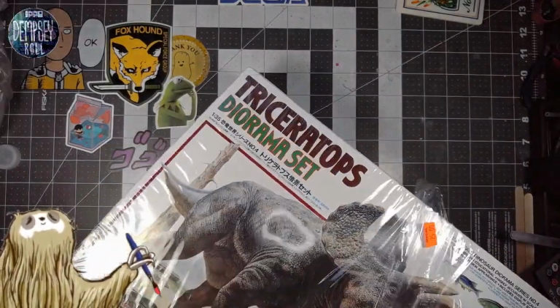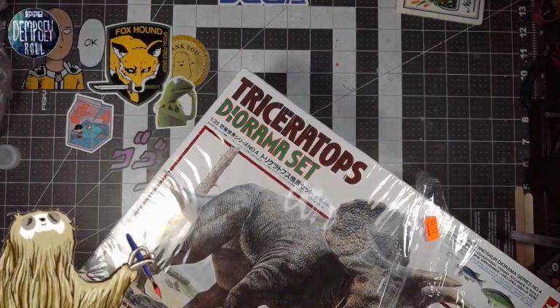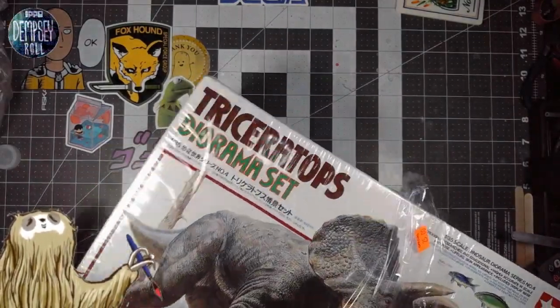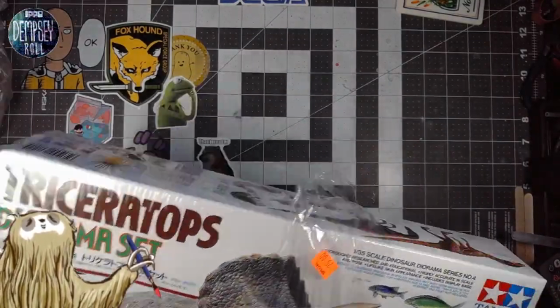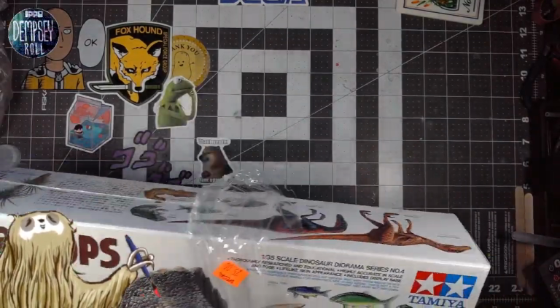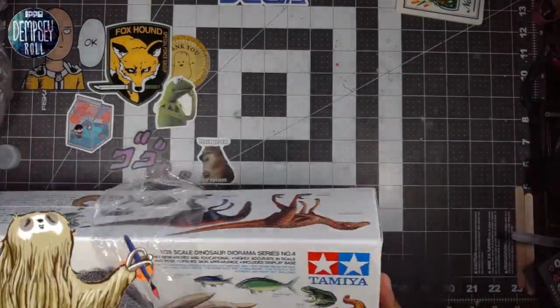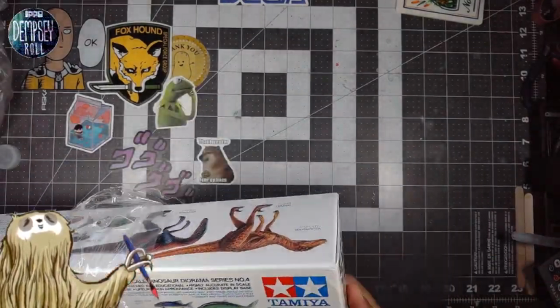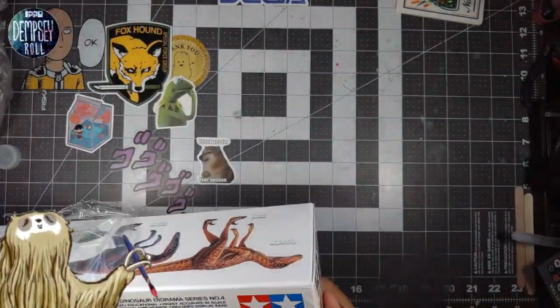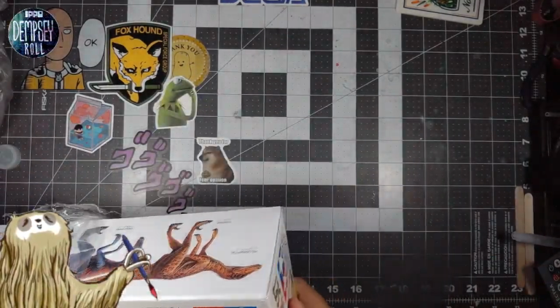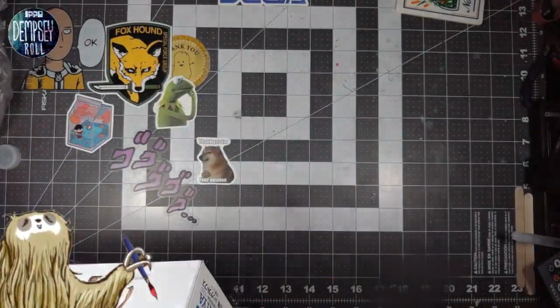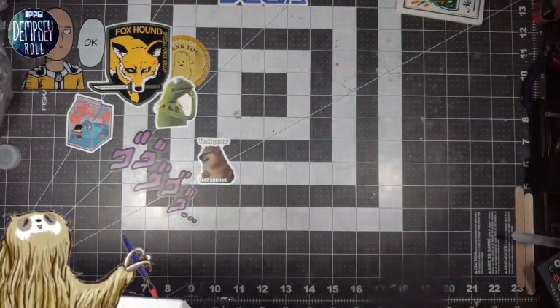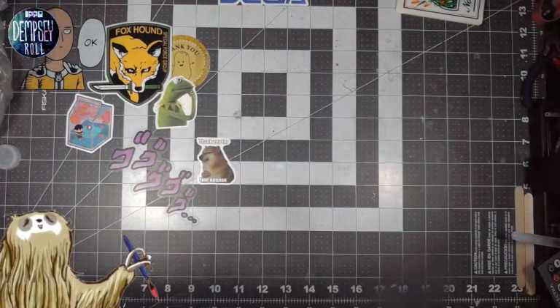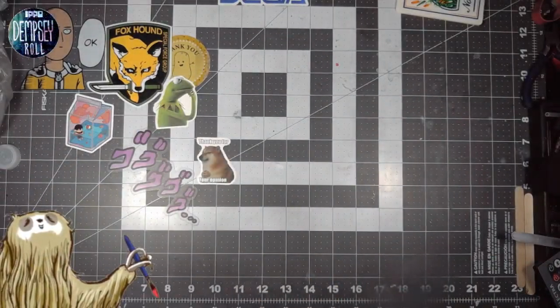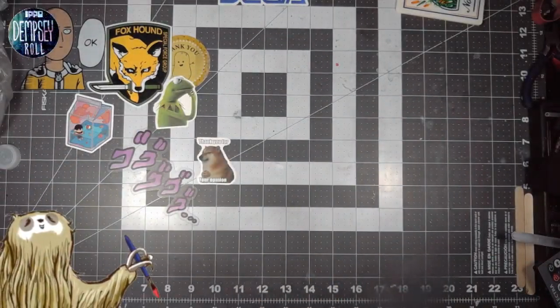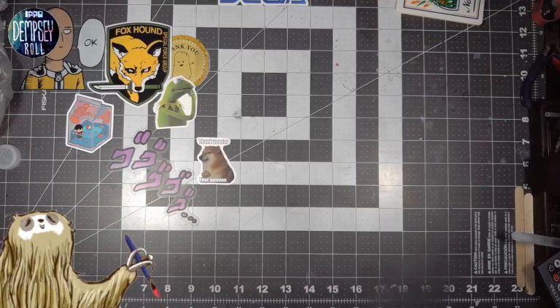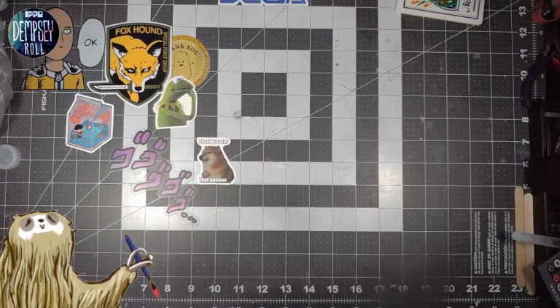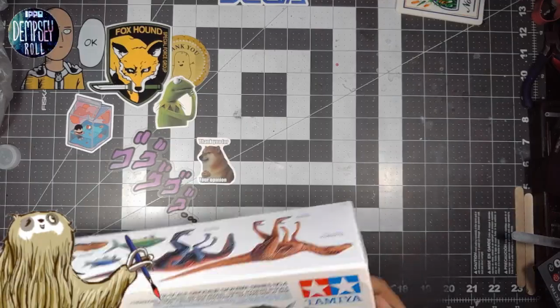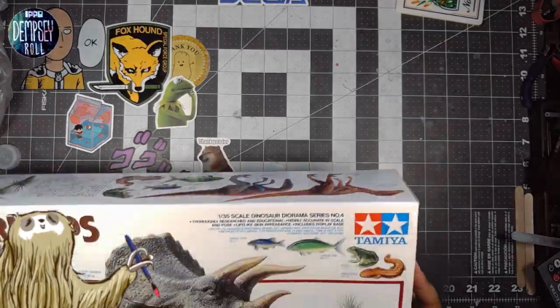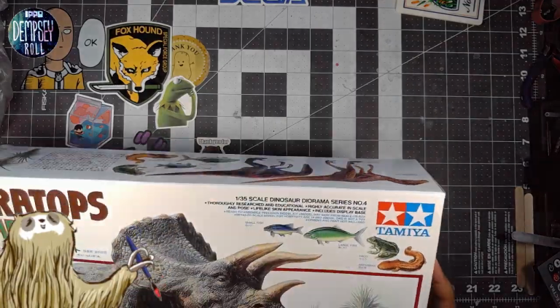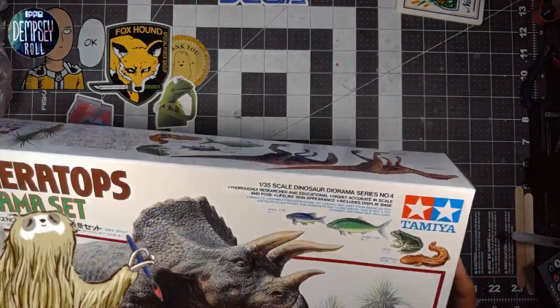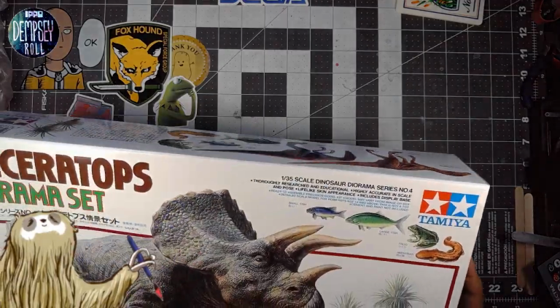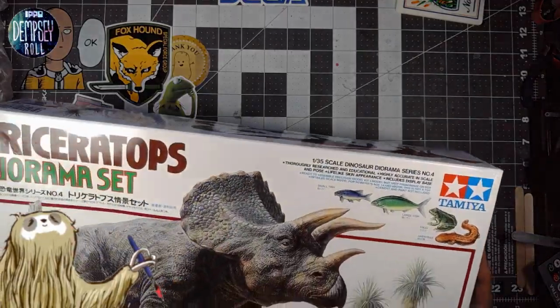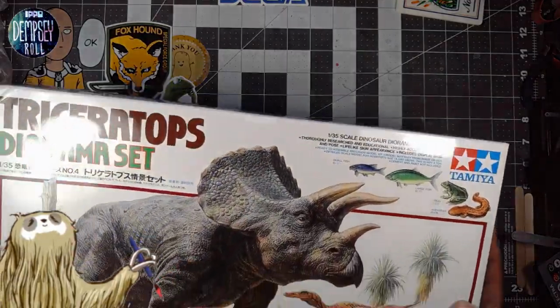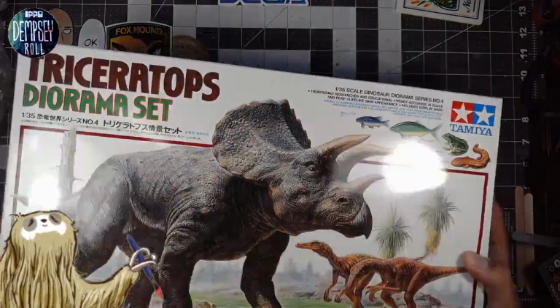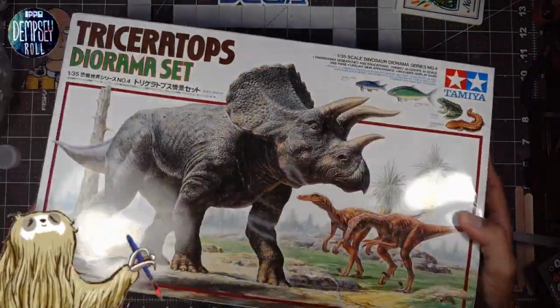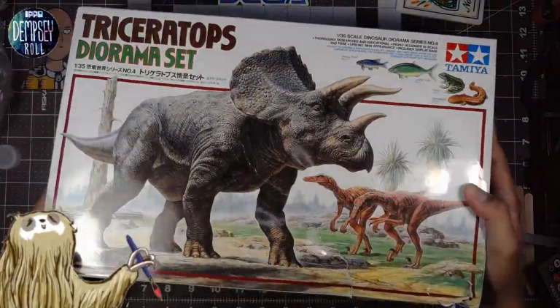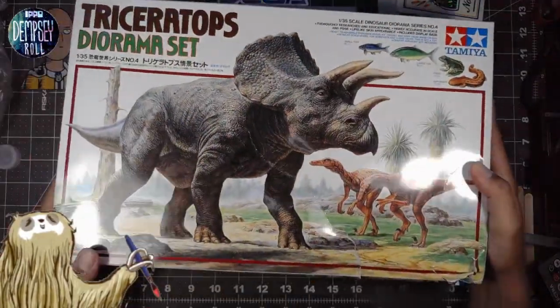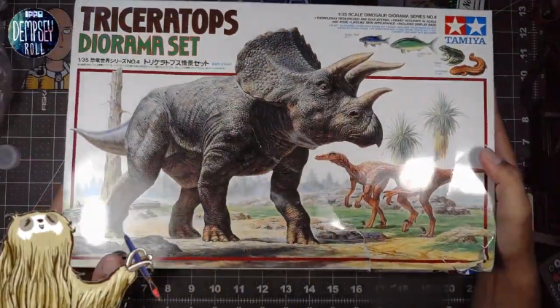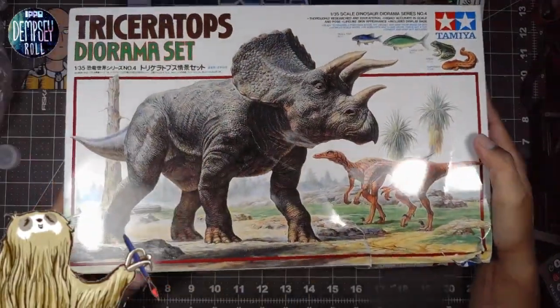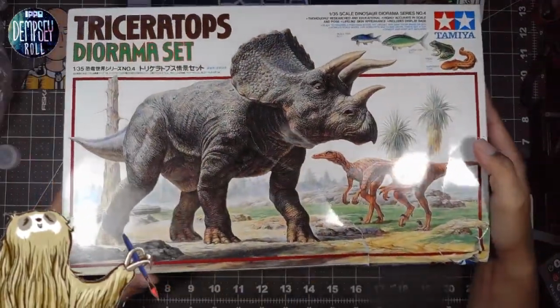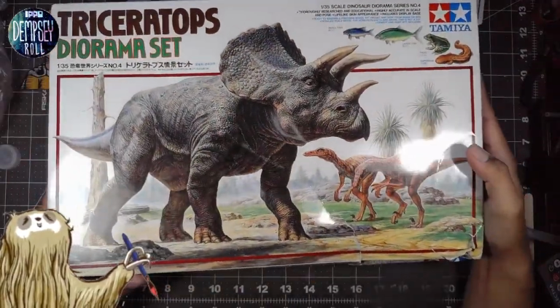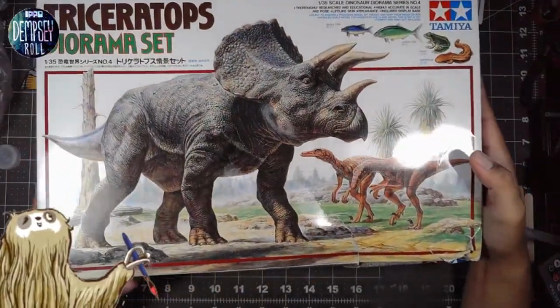We're going to take a look at this. We're not going to build it today, but we just want to take stock of what's in here.